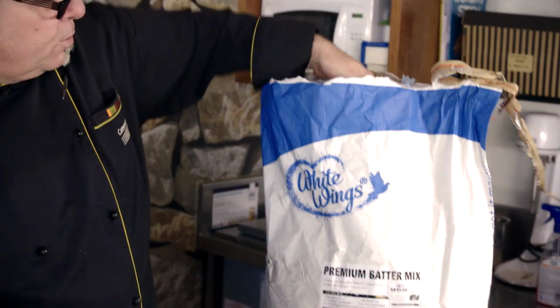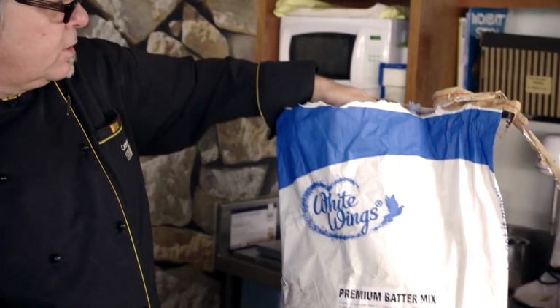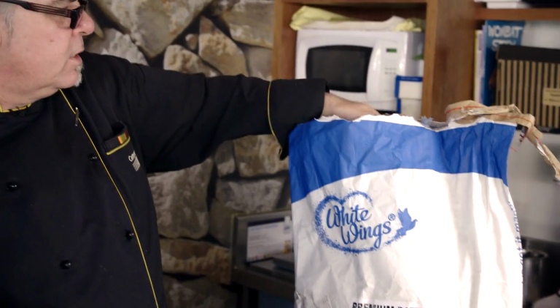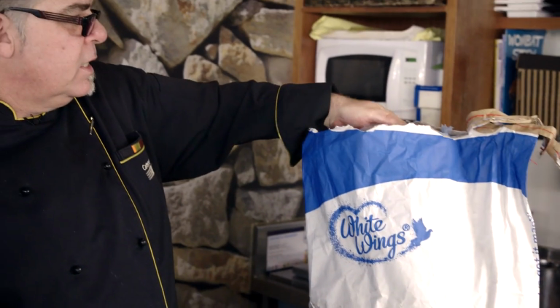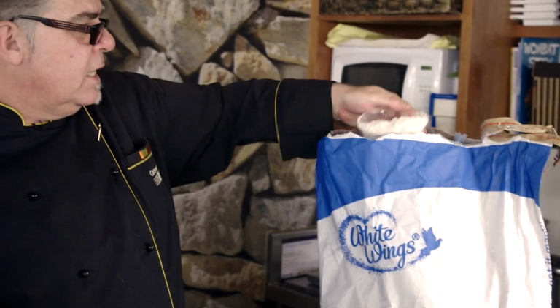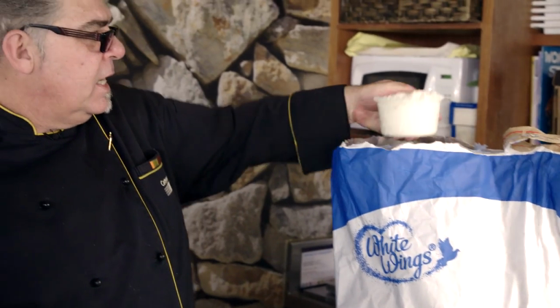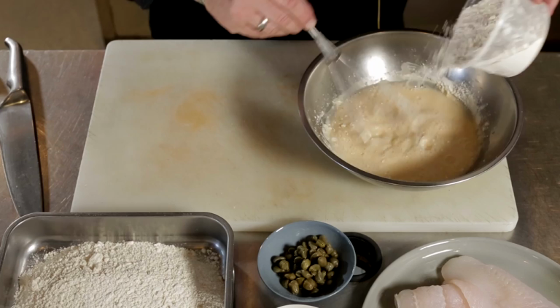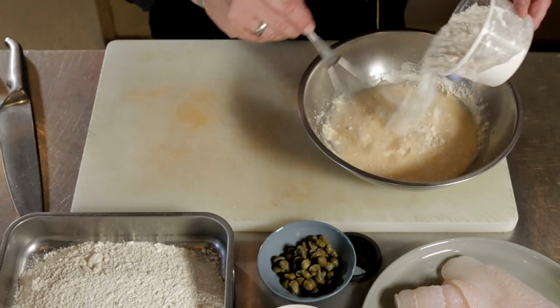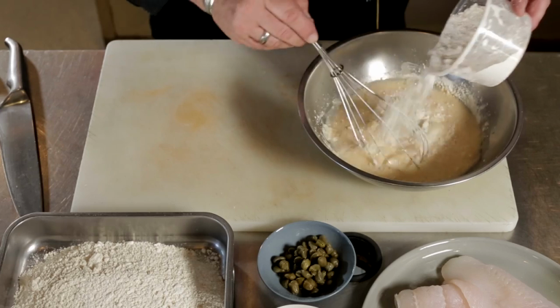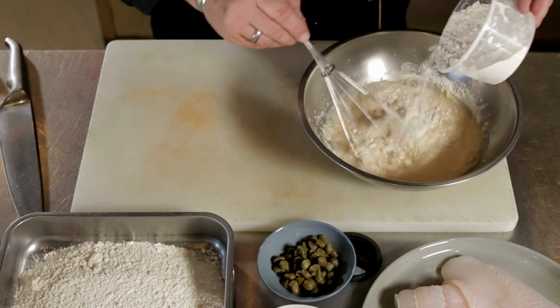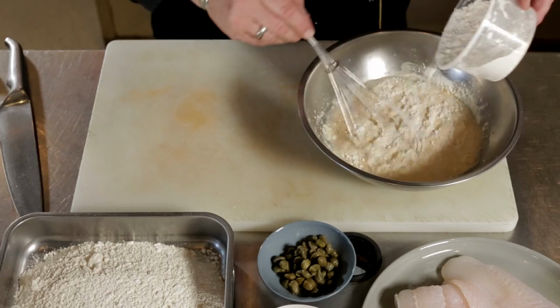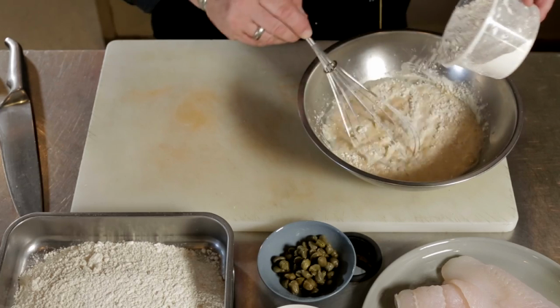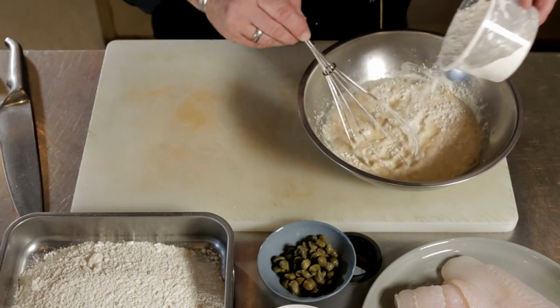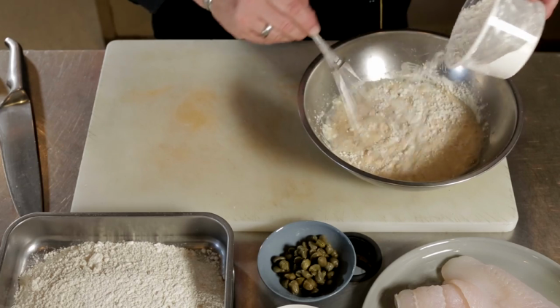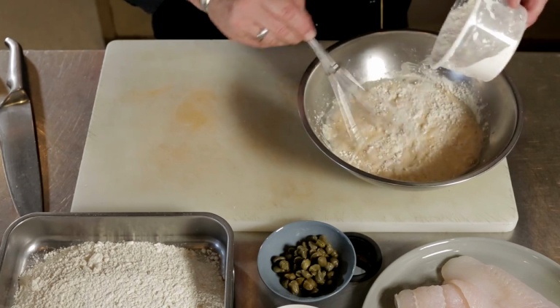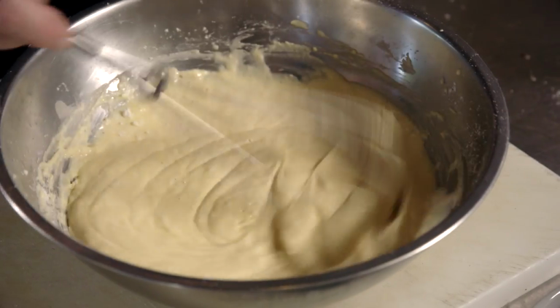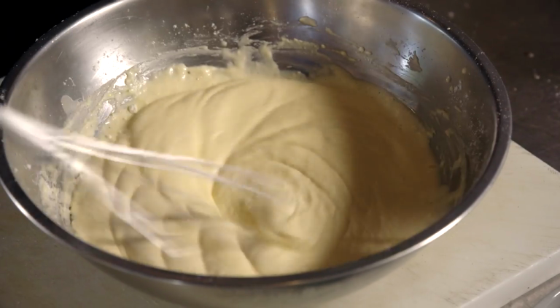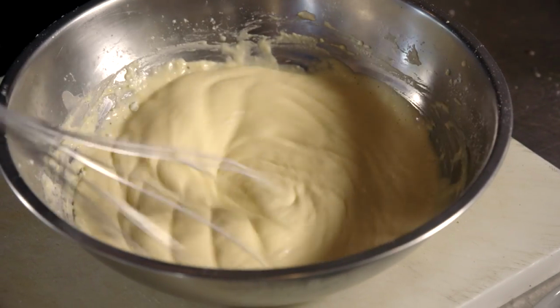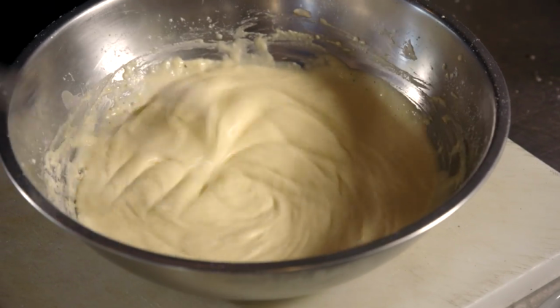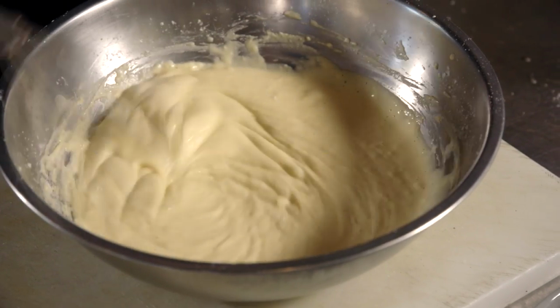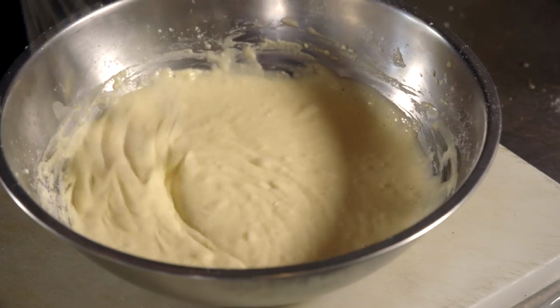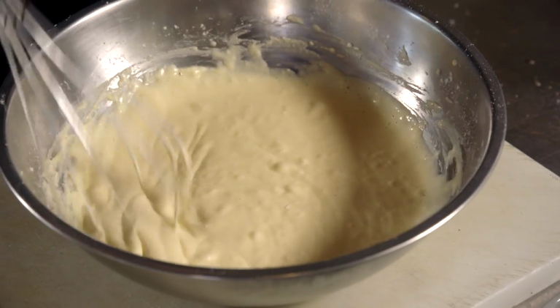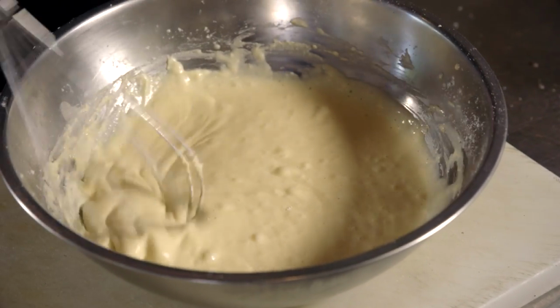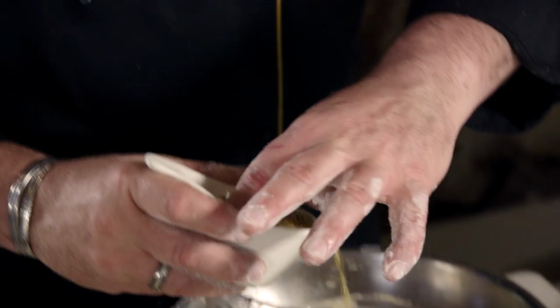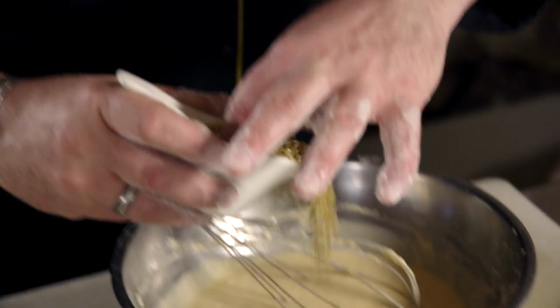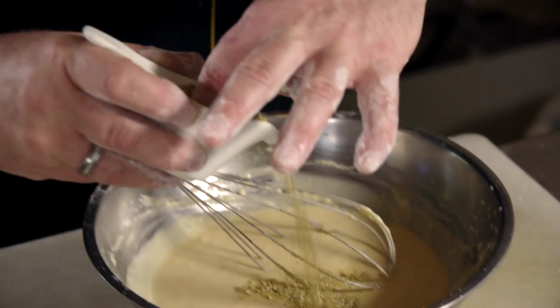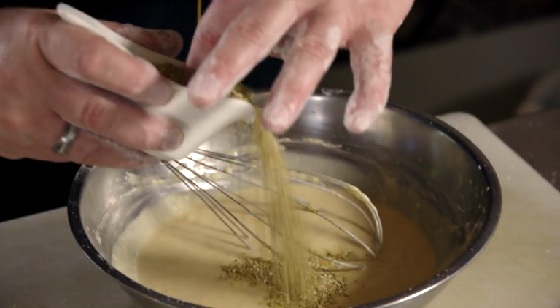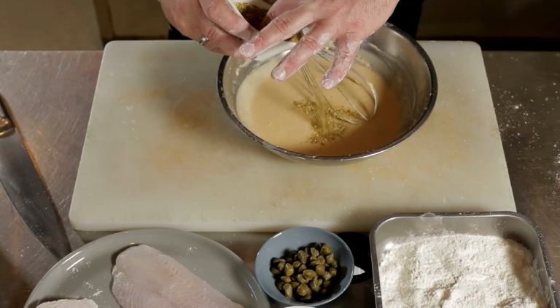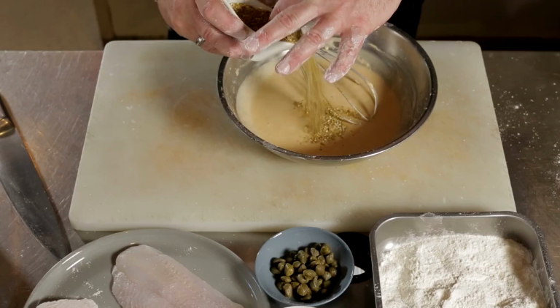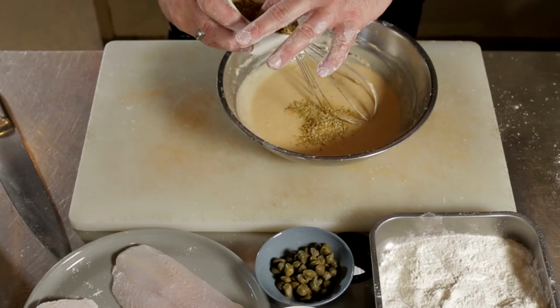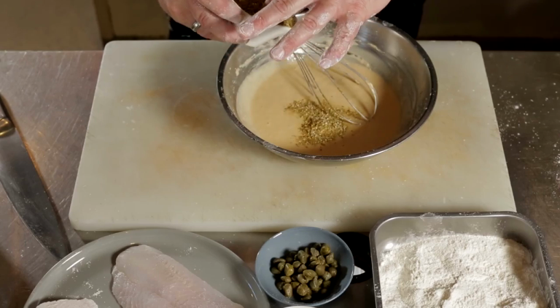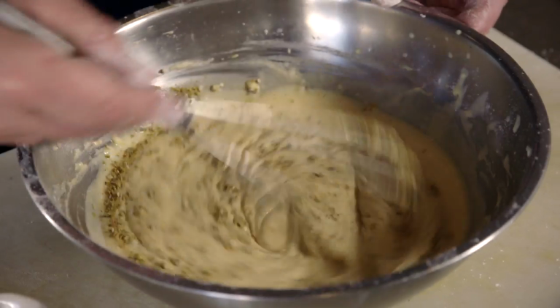First step we're going to make our batter — mix the premium batter mix with some water, get the right consistency, add our dukkah and then set that aside.